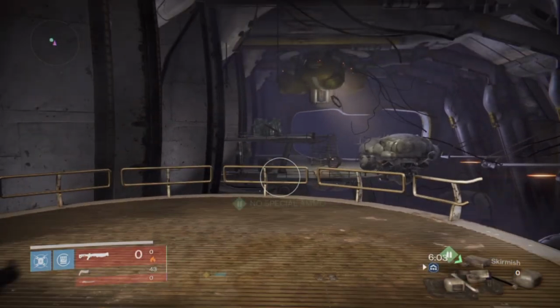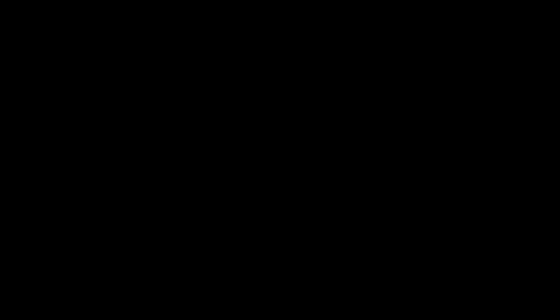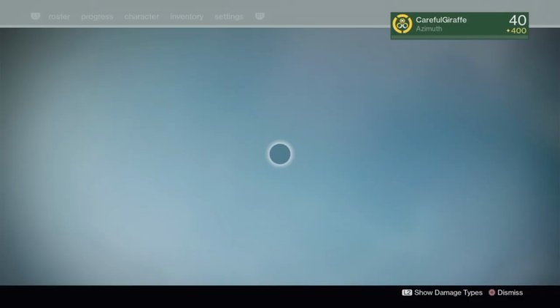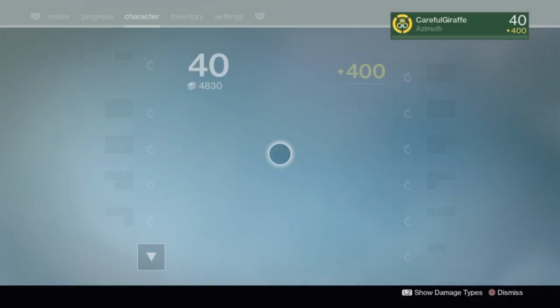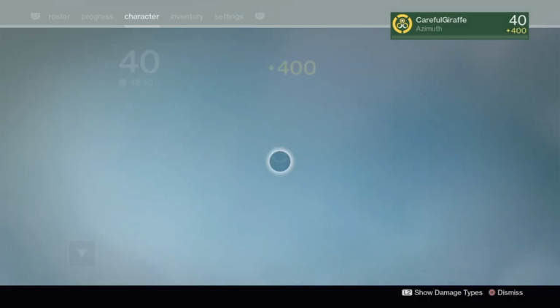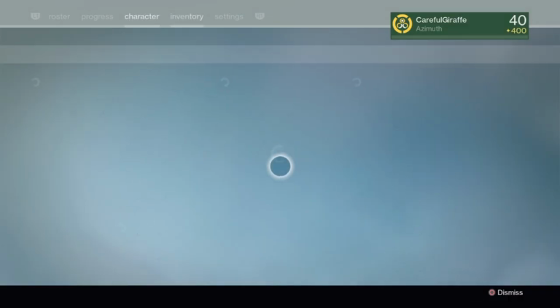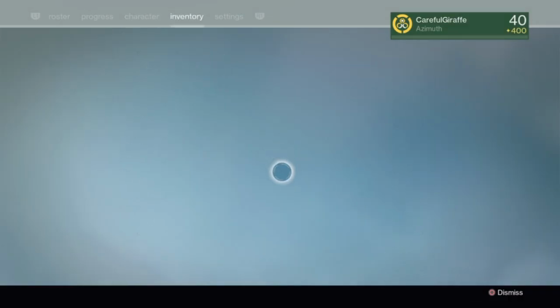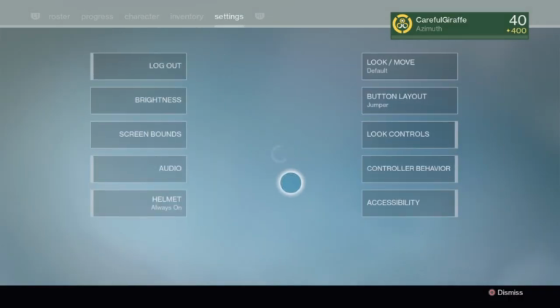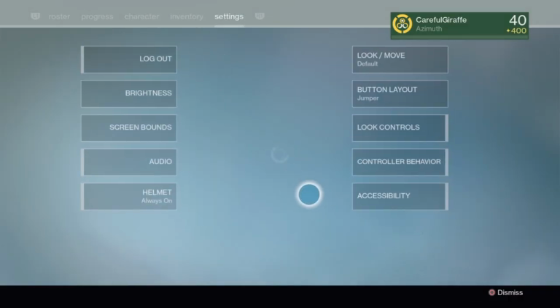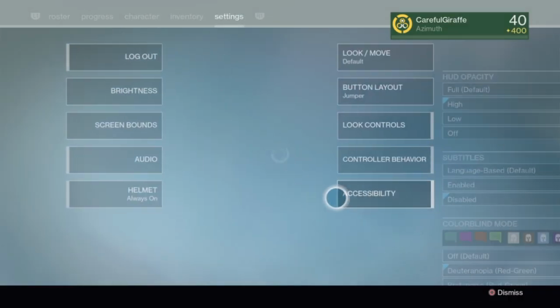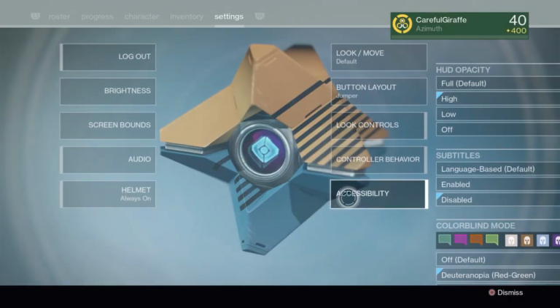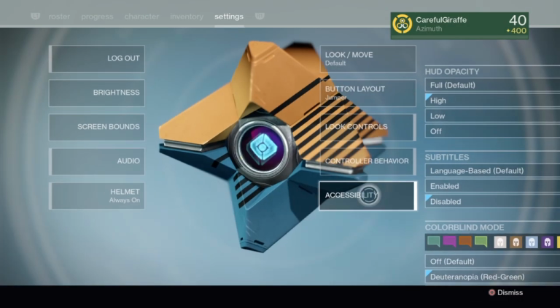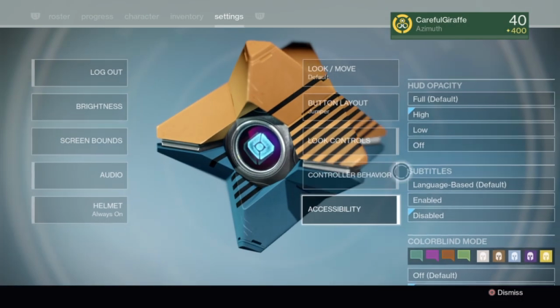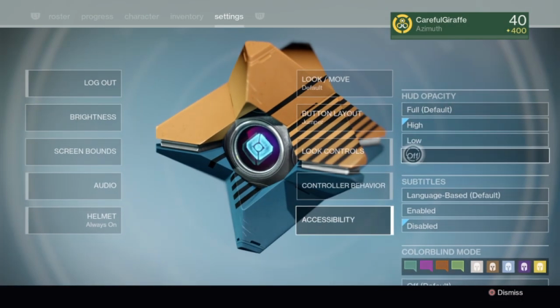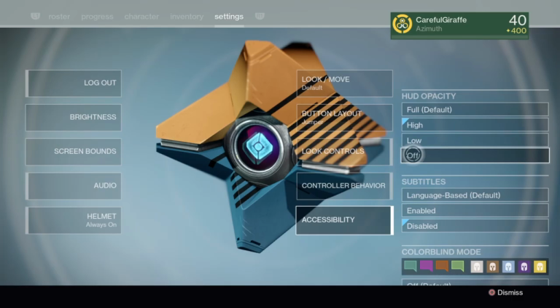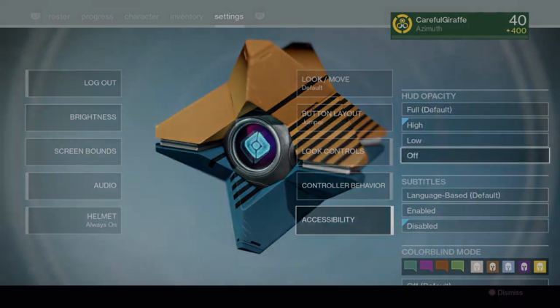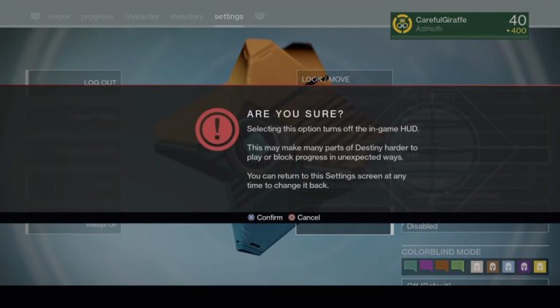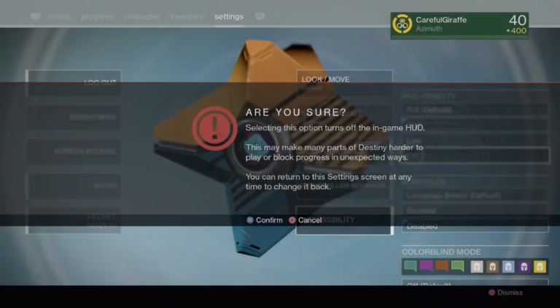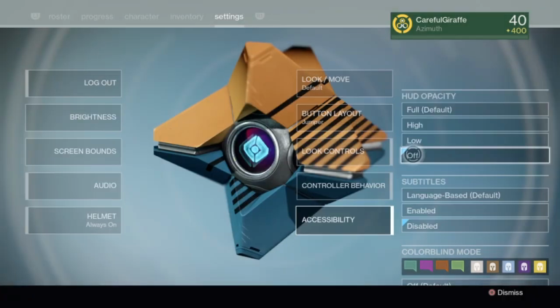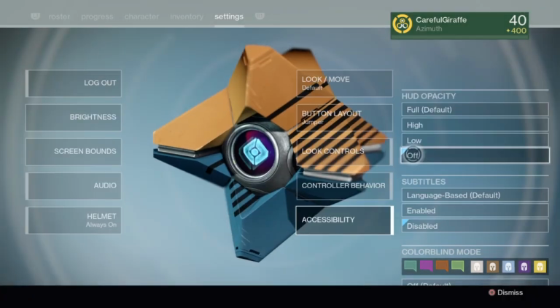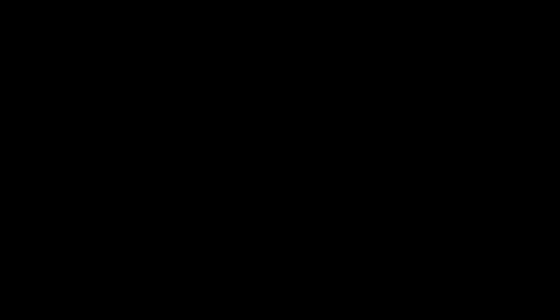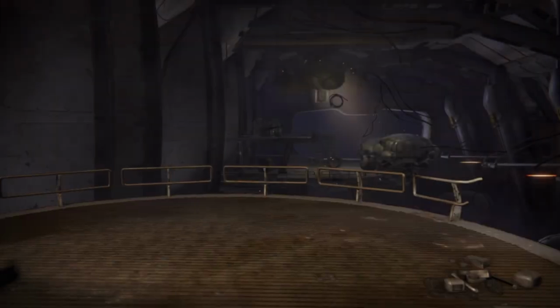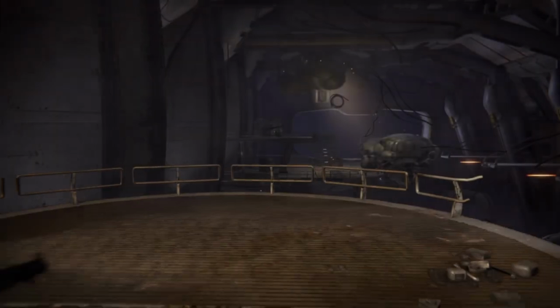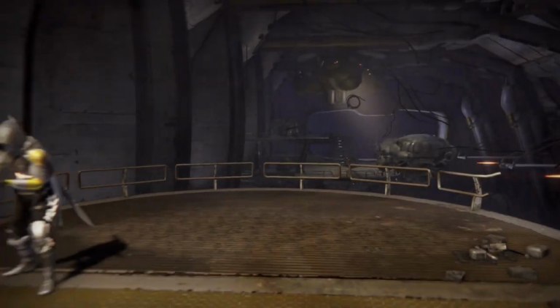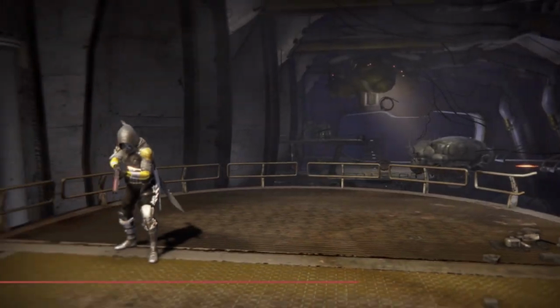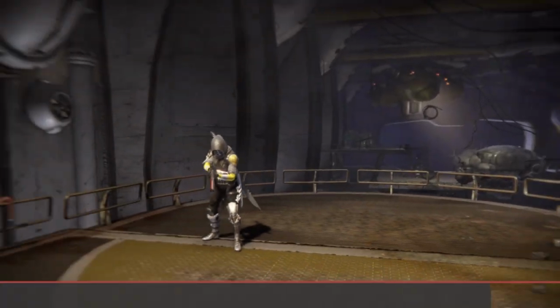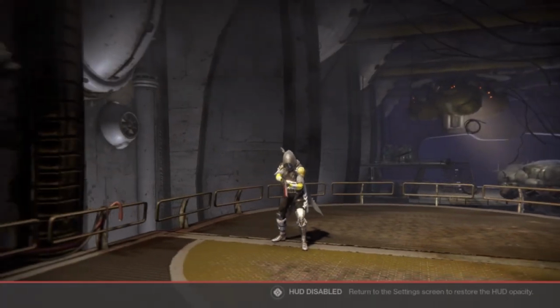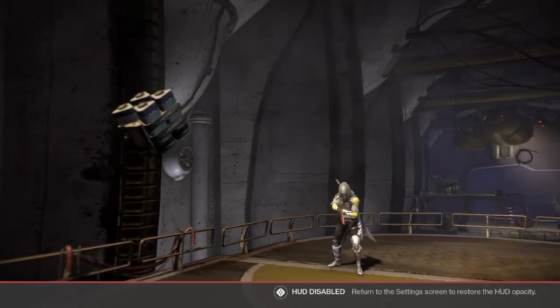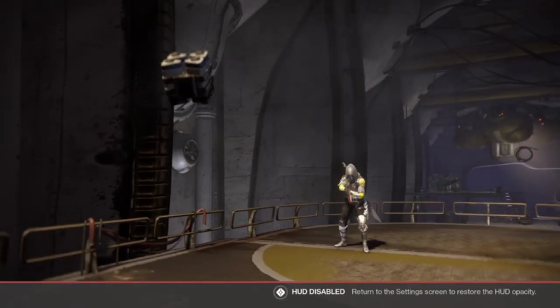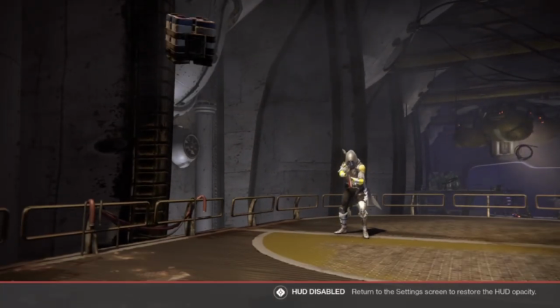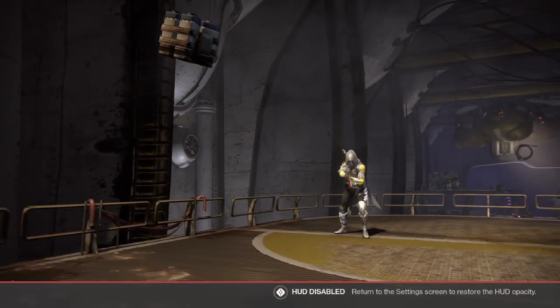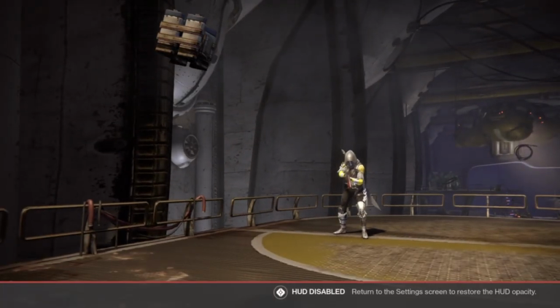Then you just go to your settings and you turn your HUD off, and you'll have absolutely nothing on your screen so you can get cinematics for montages.